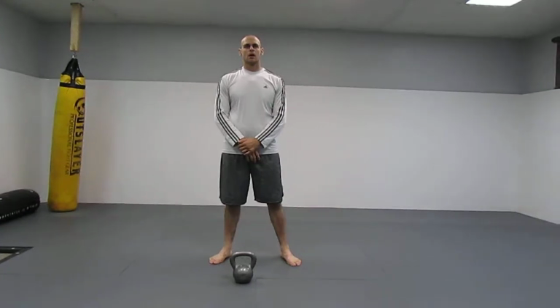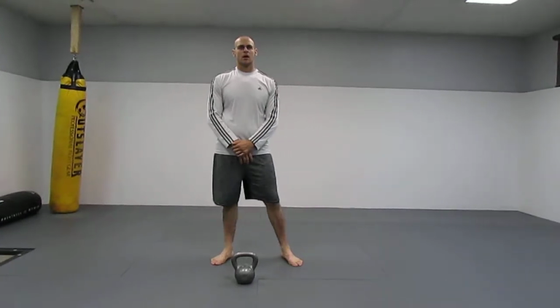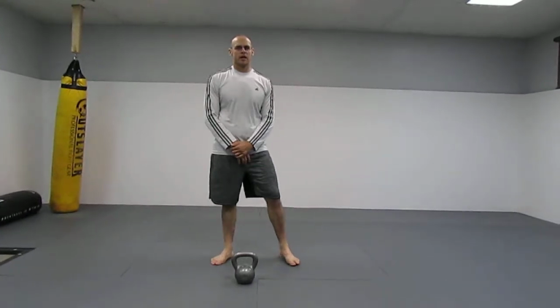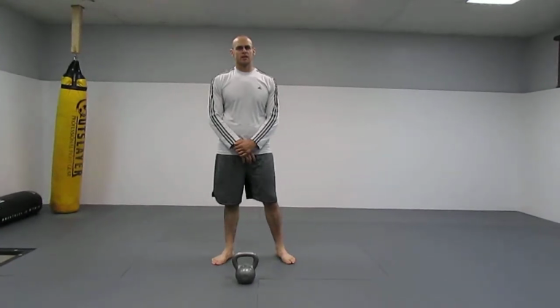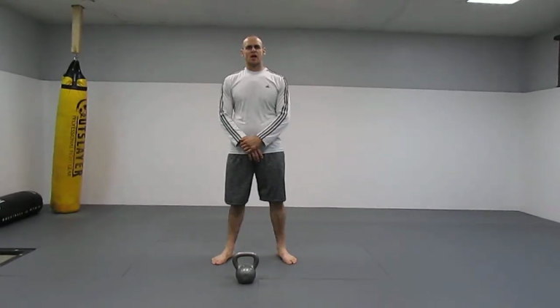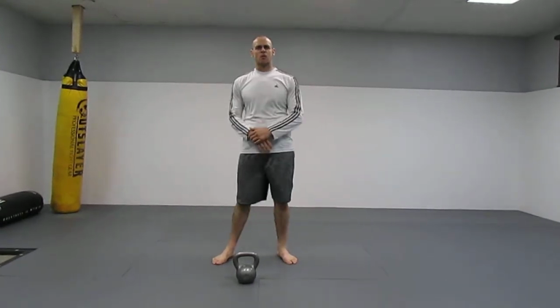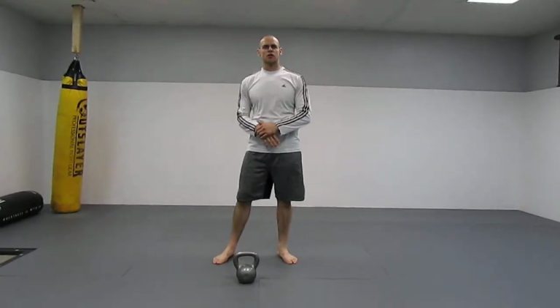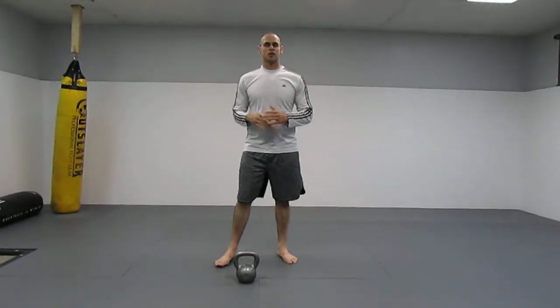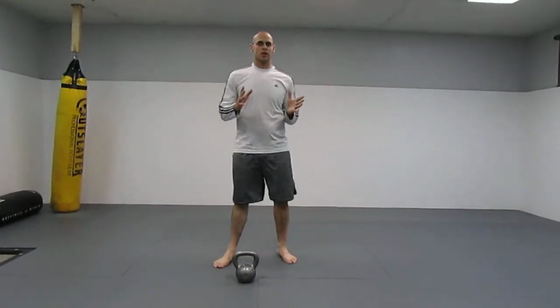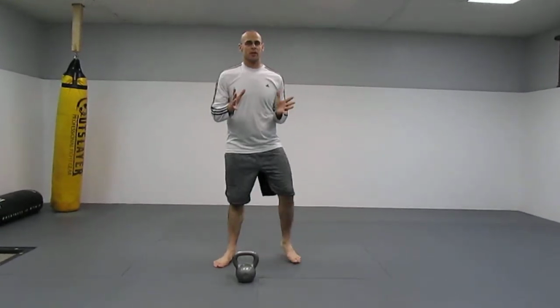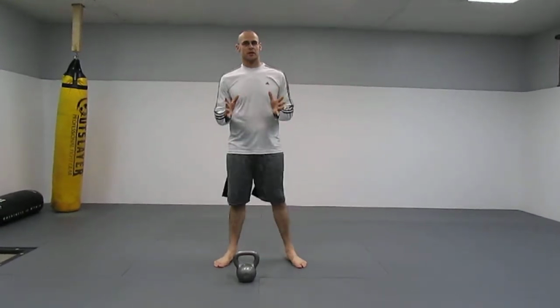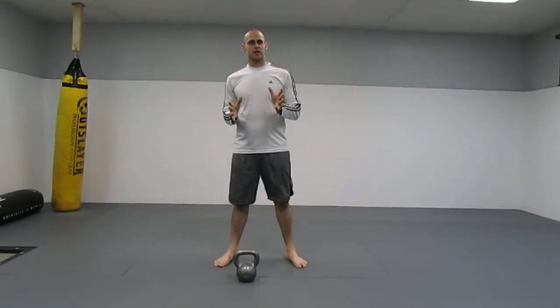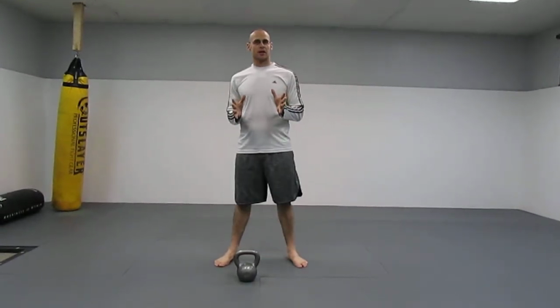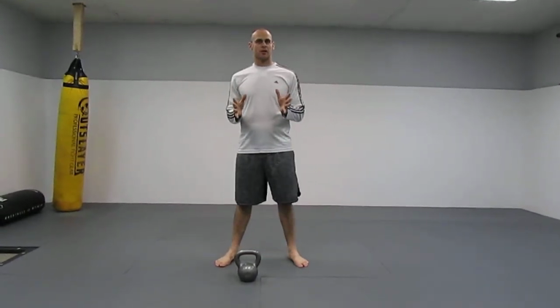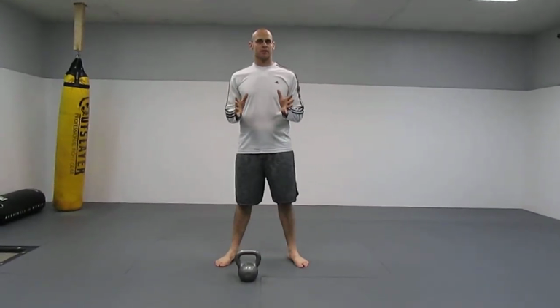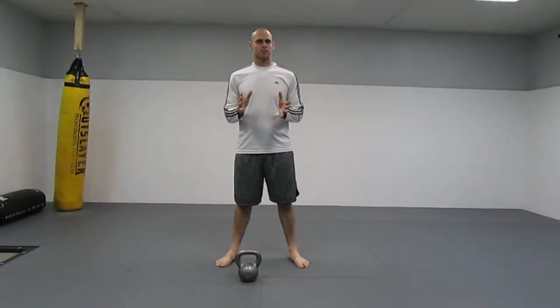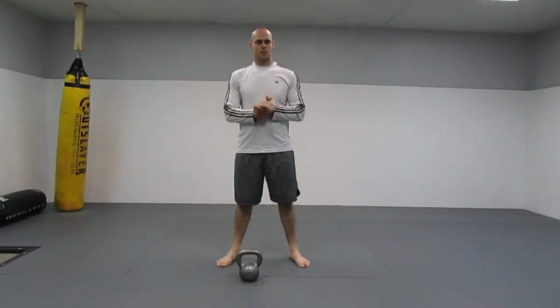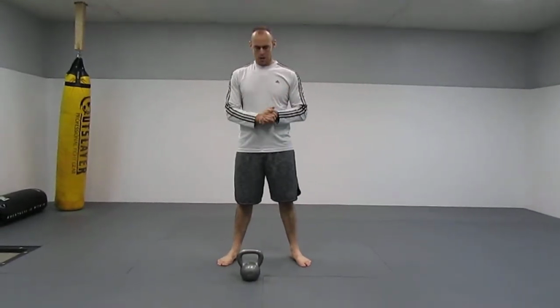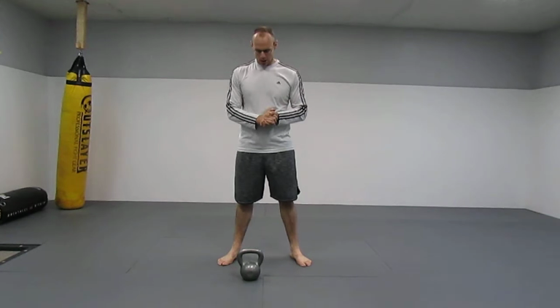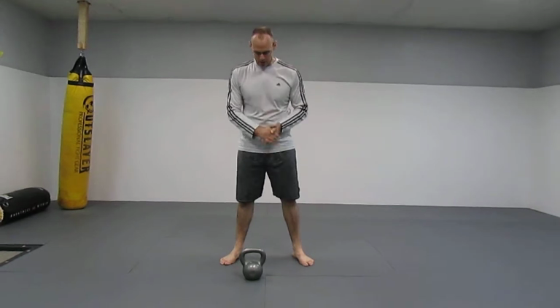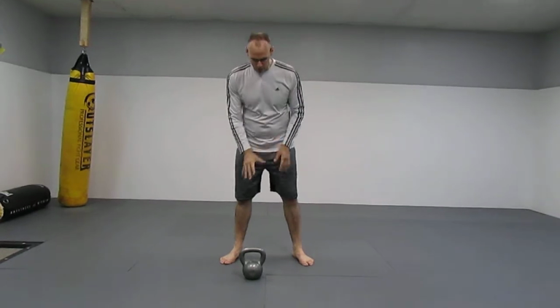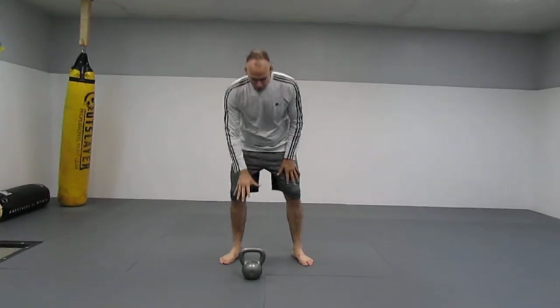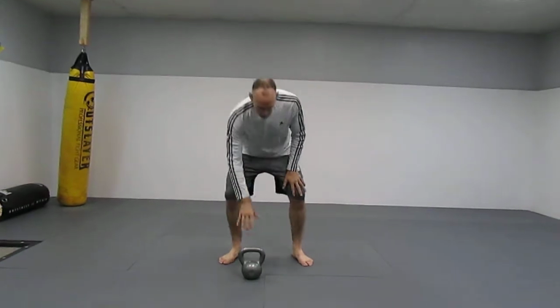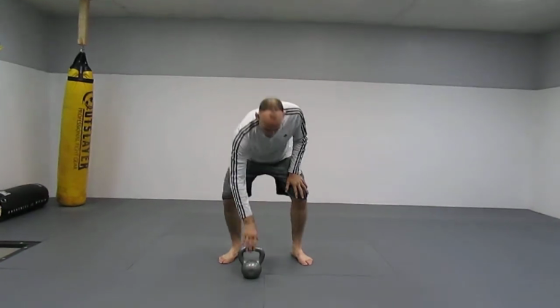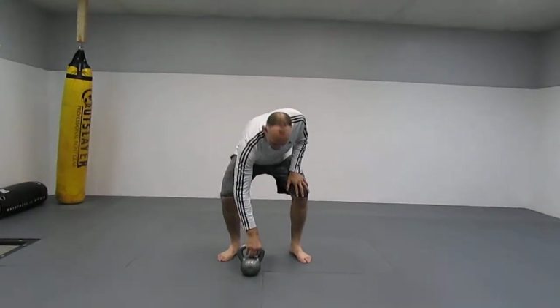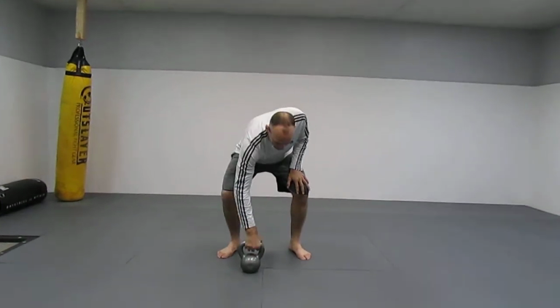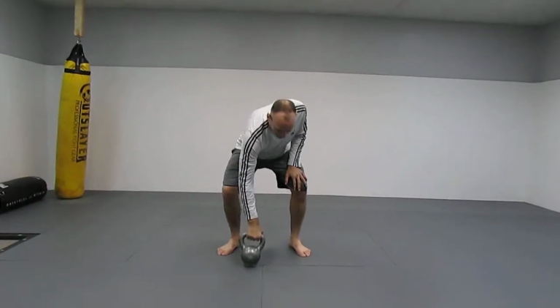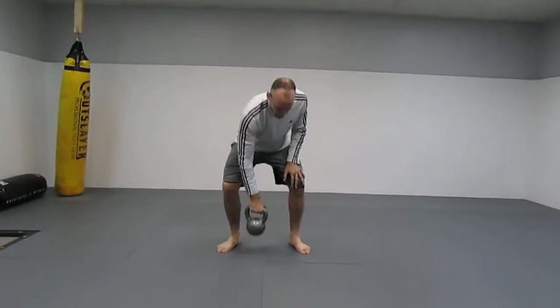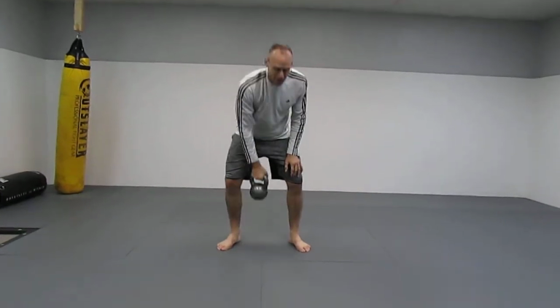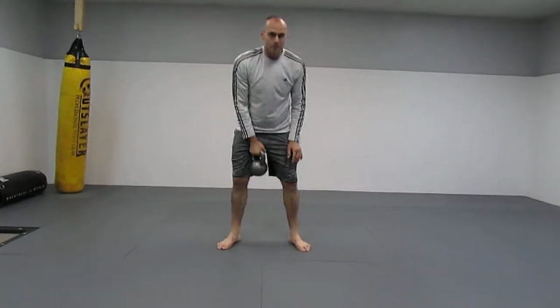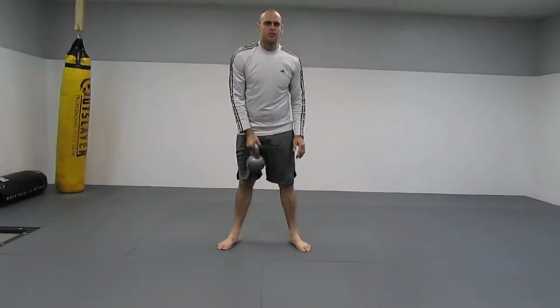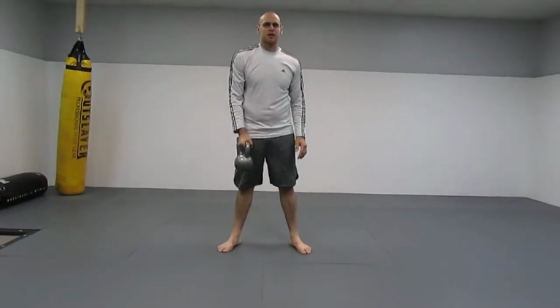Alright guys, I want to show another kettlebell exercise today. What I want to show is called the kettlebell bottoms-up press.